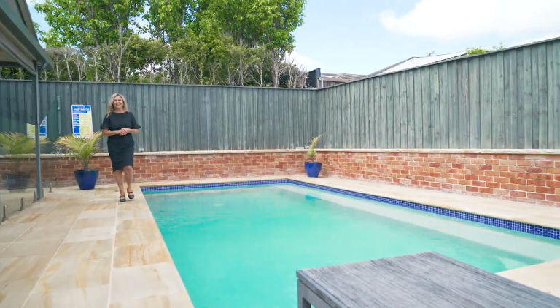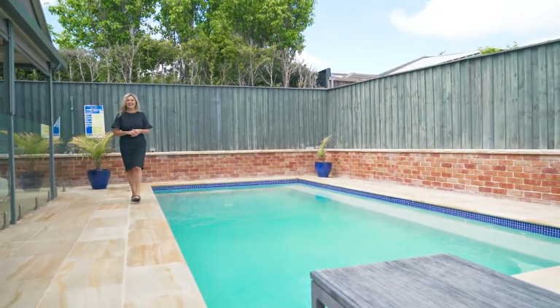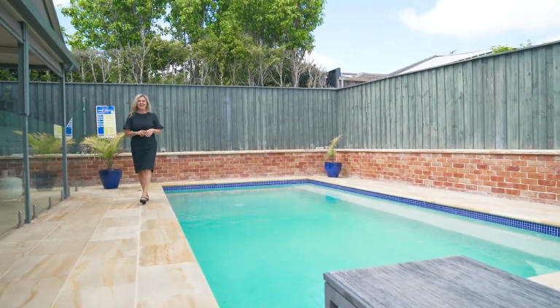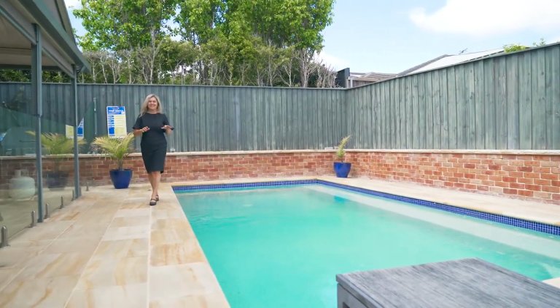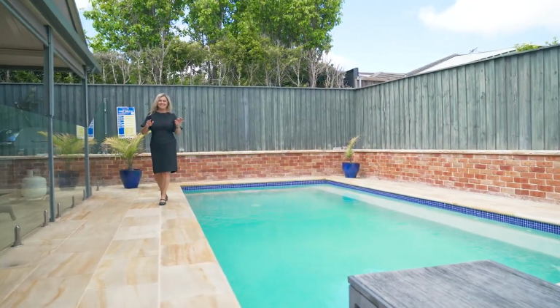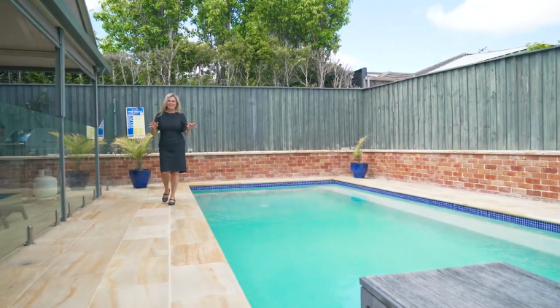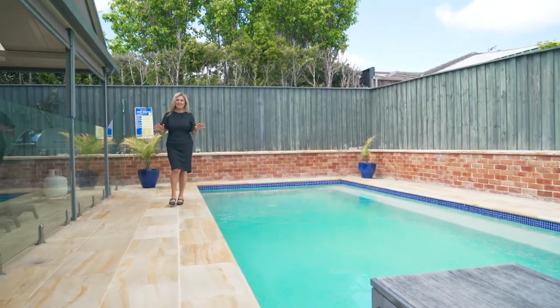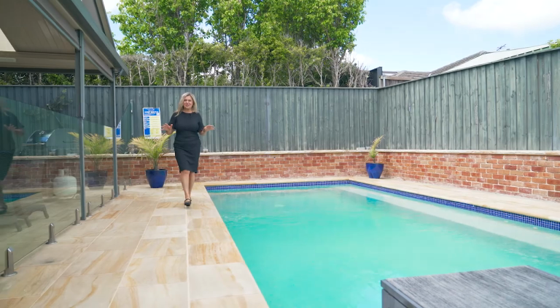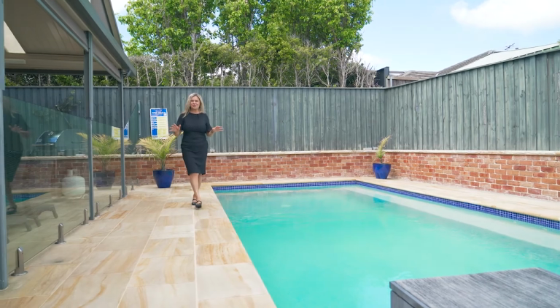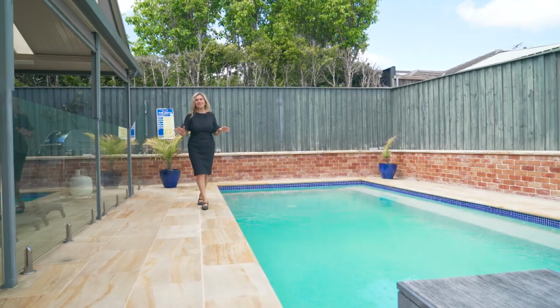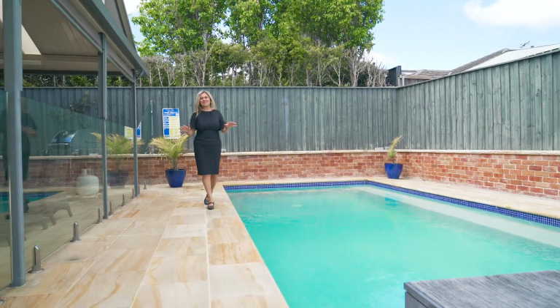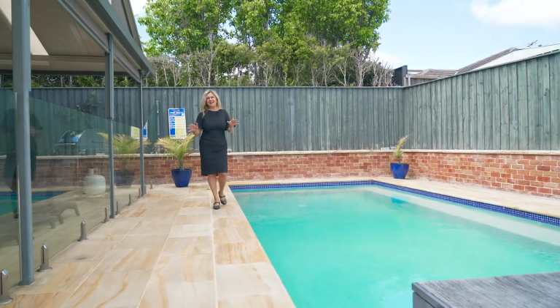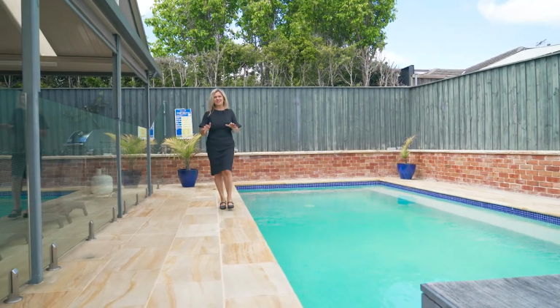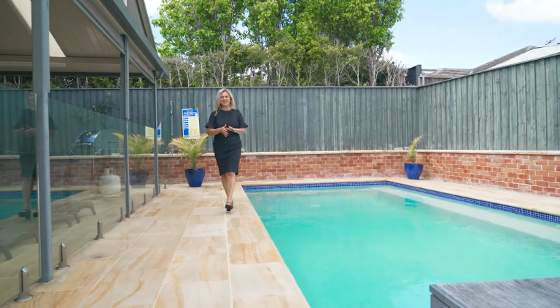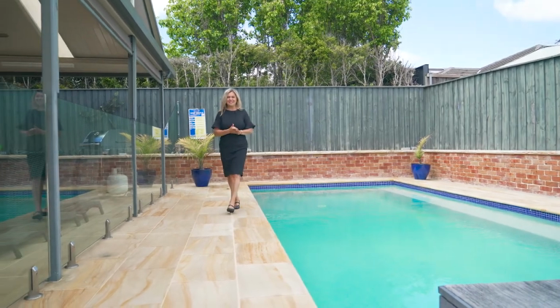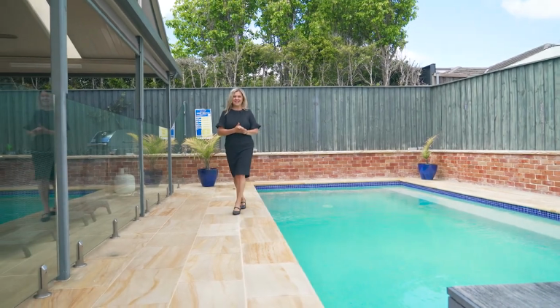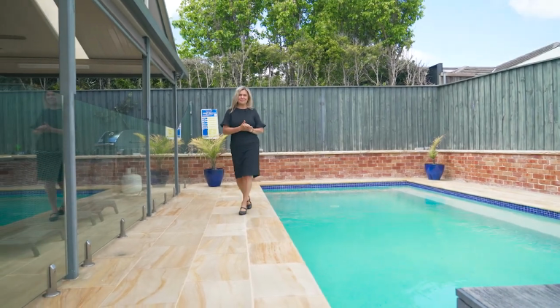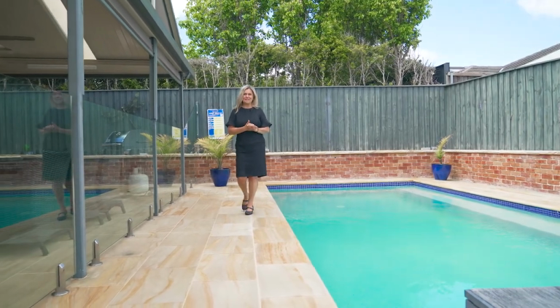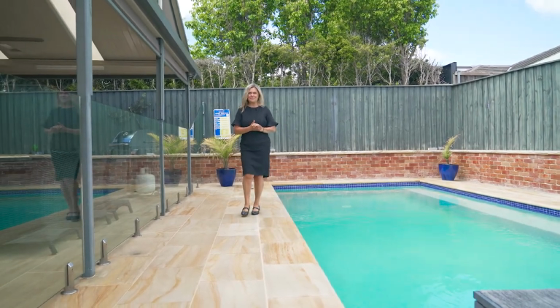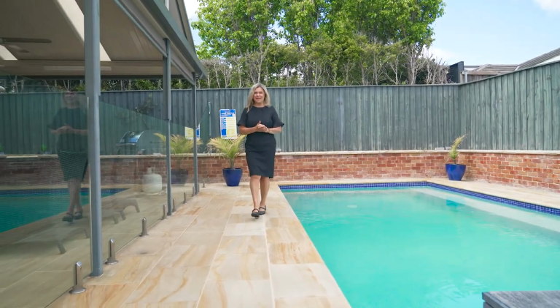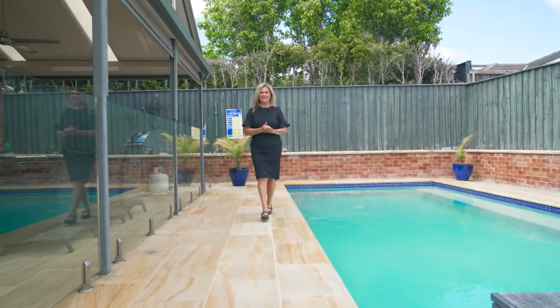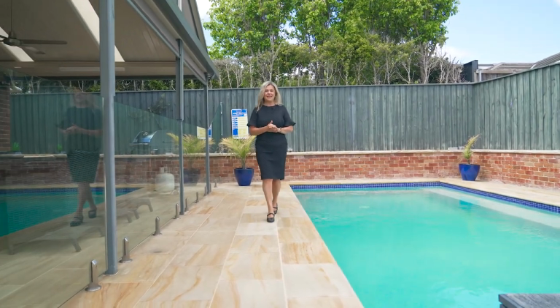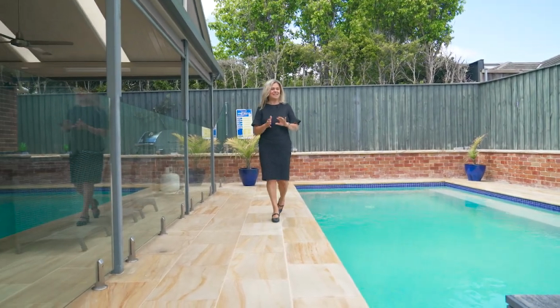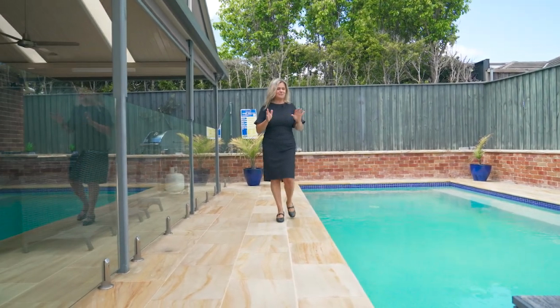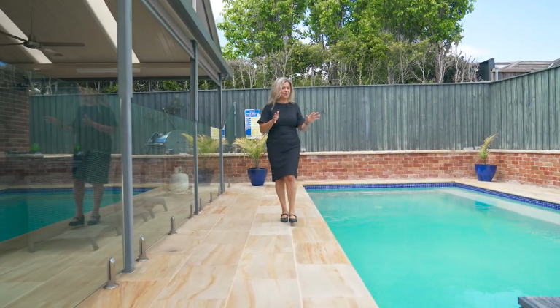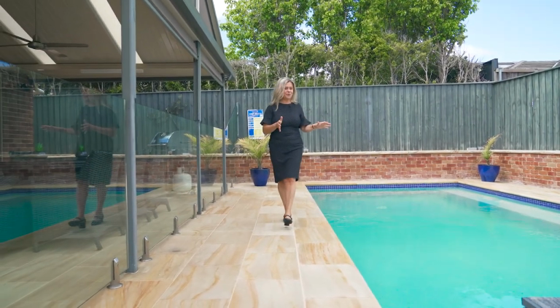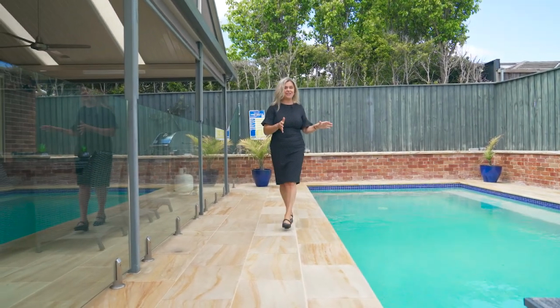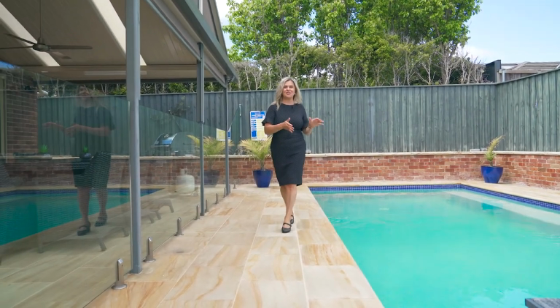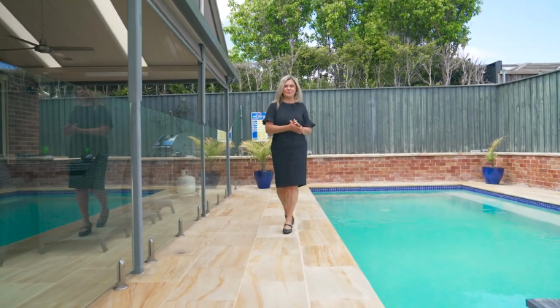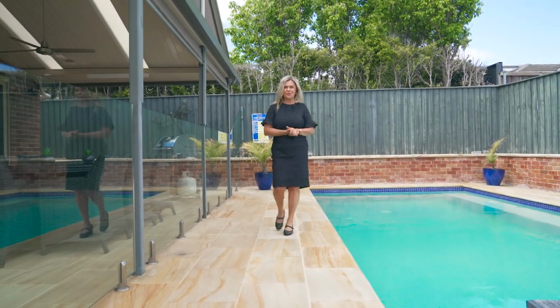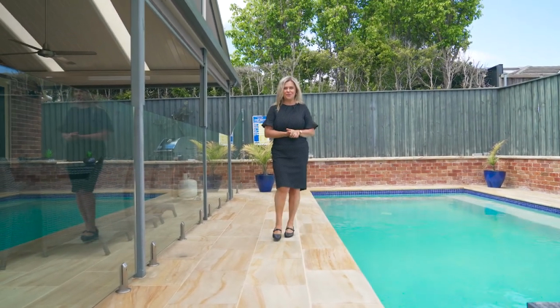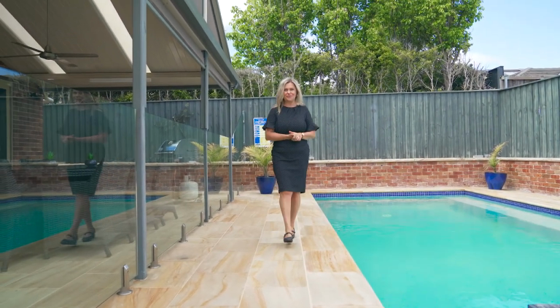This is such a gorgeous outdoor entertainment space and this pool is just beautiful.